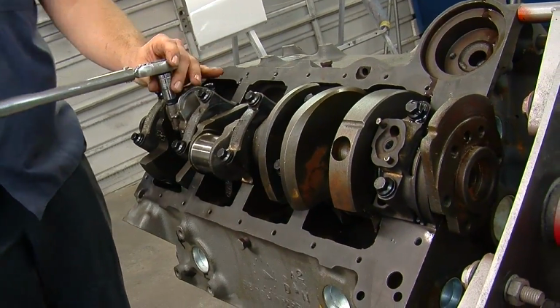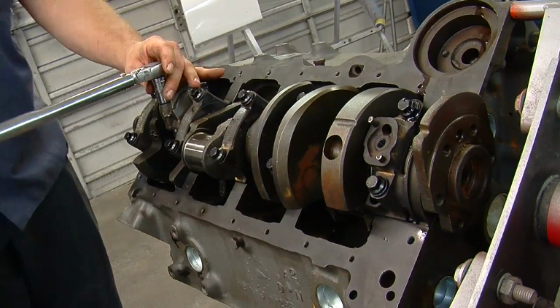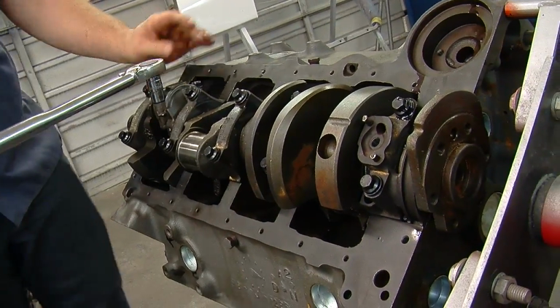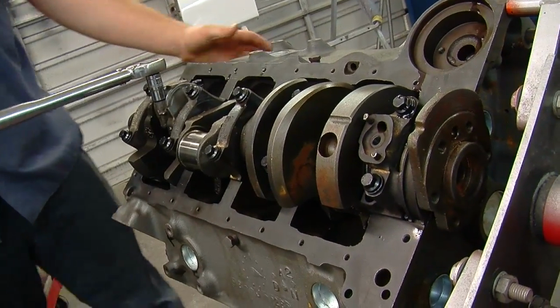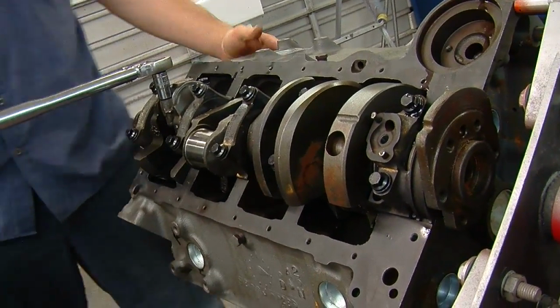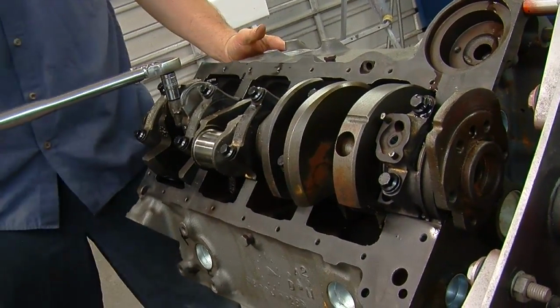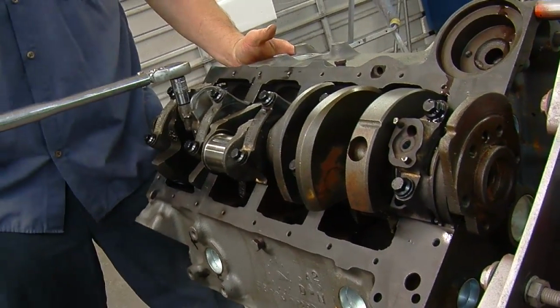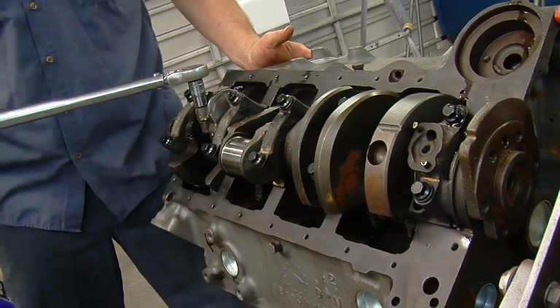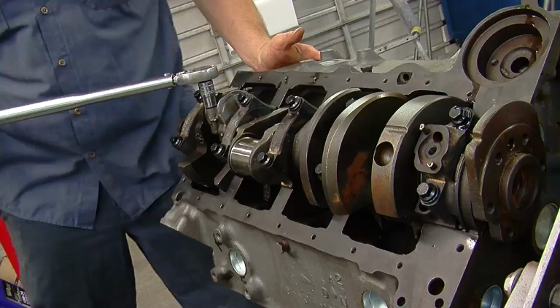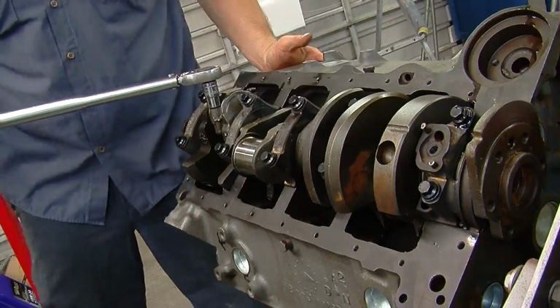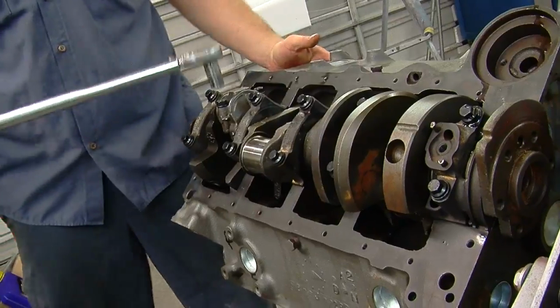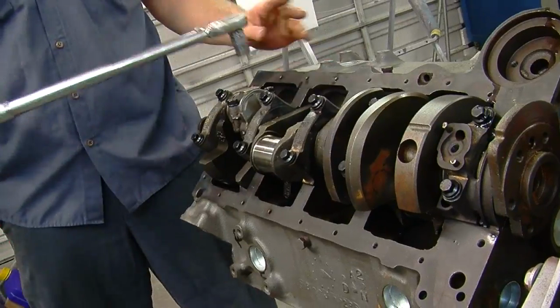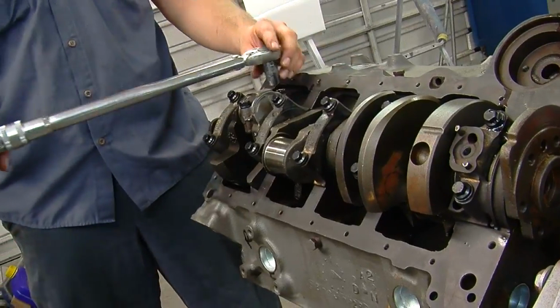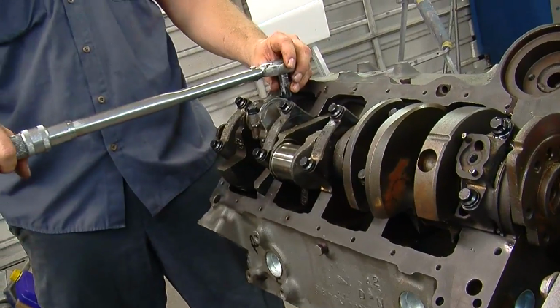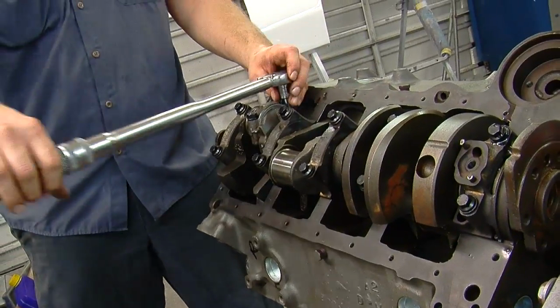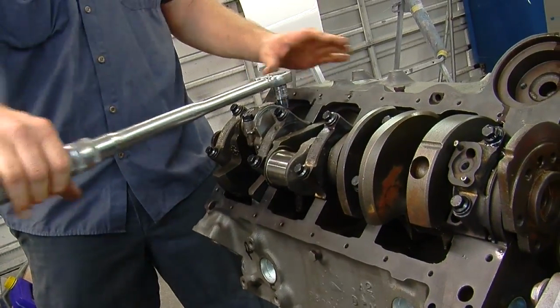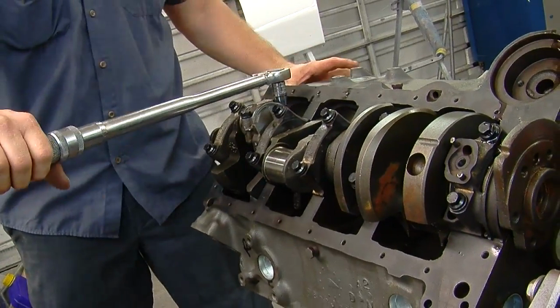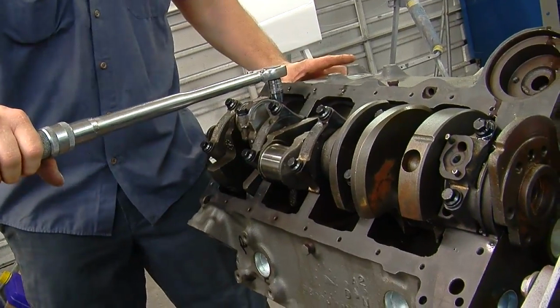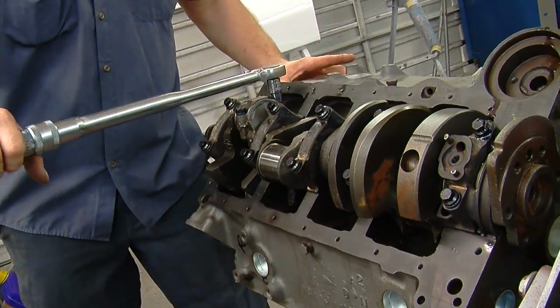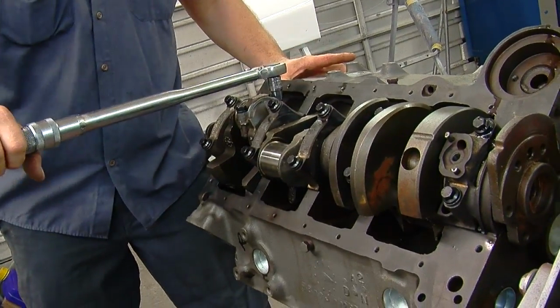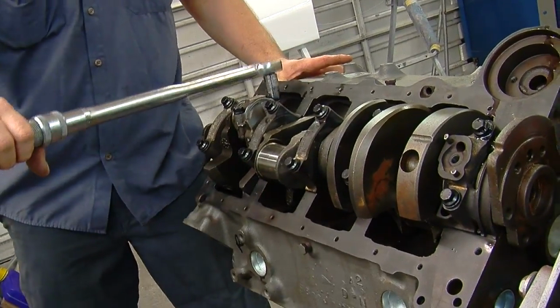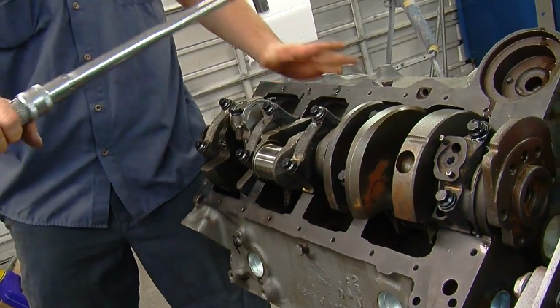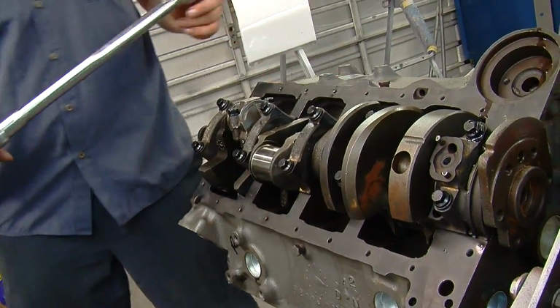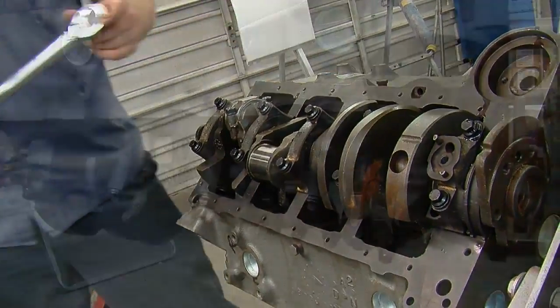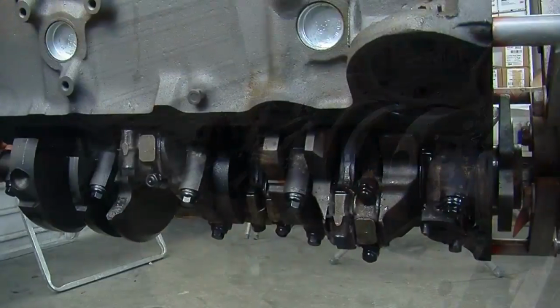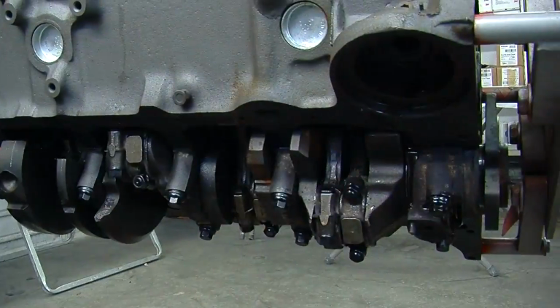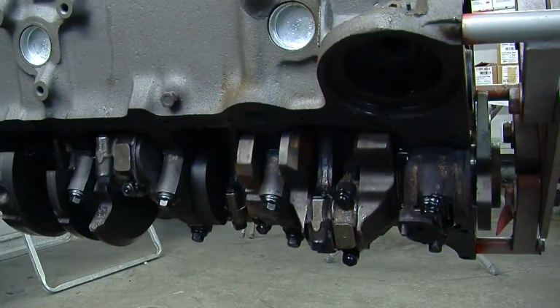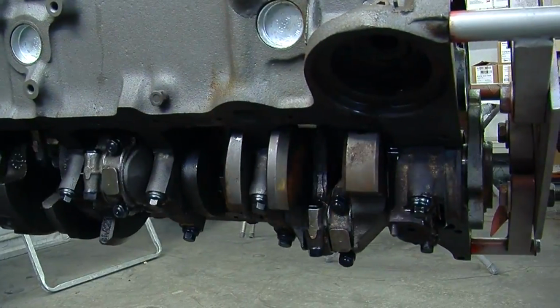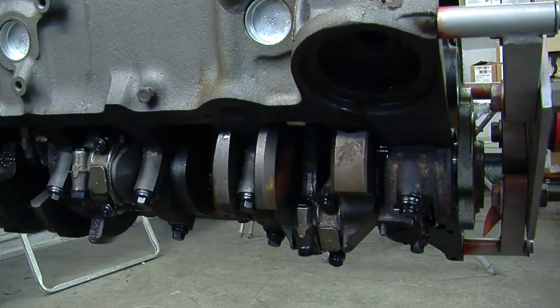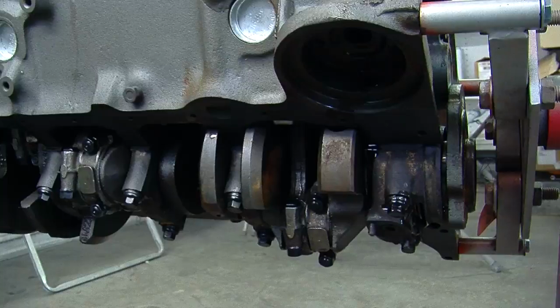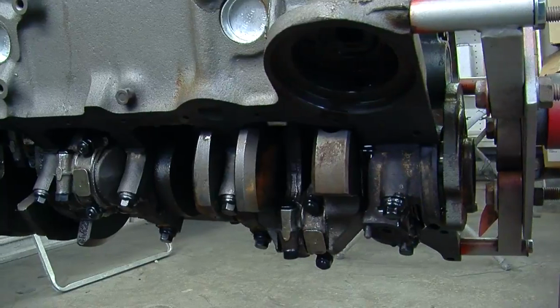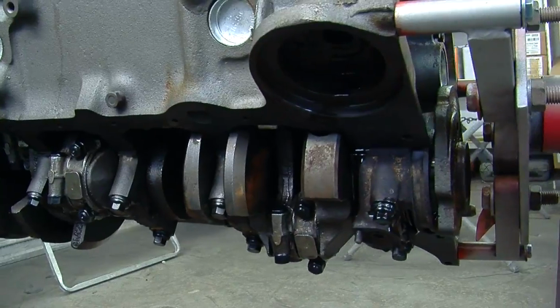Once we have all the pistons installed and the rod bolts torqued to spec, we're going to hand crank the motor over and make sure it turns. It turns.